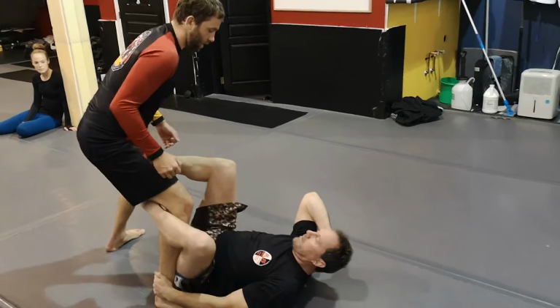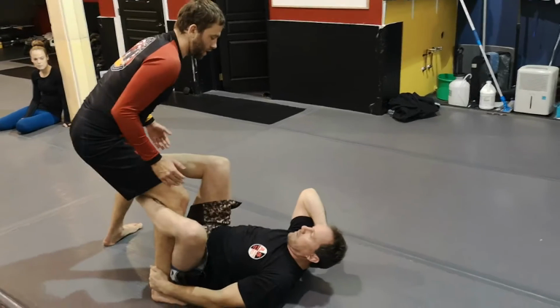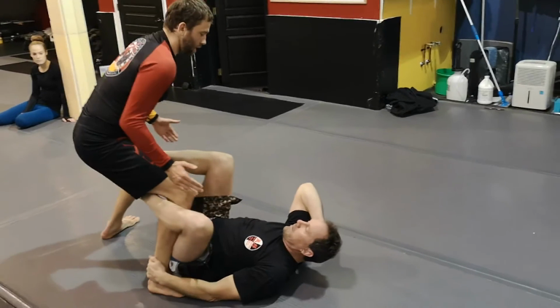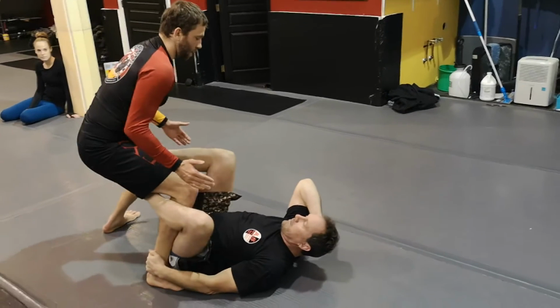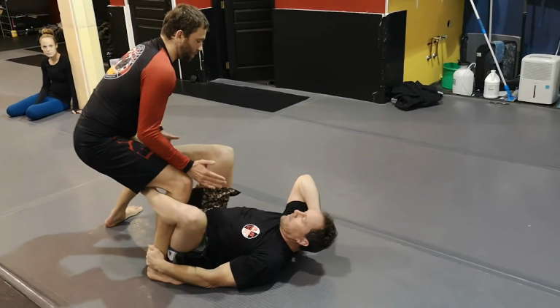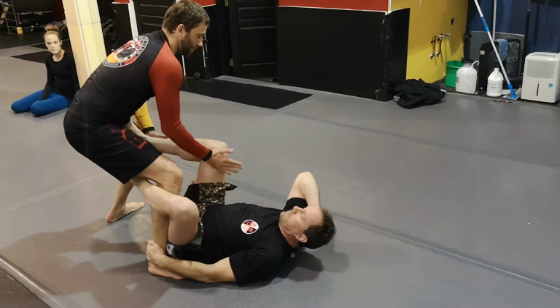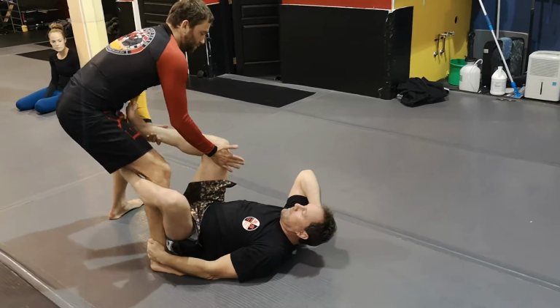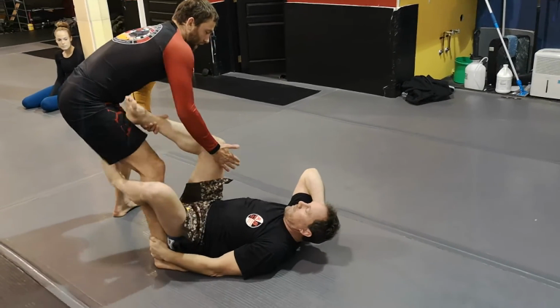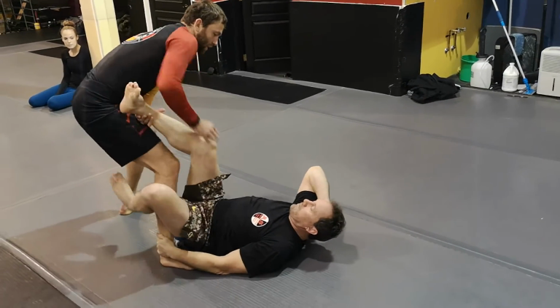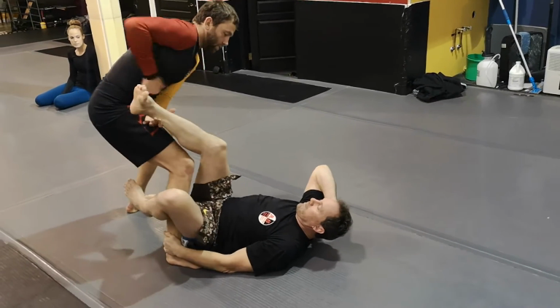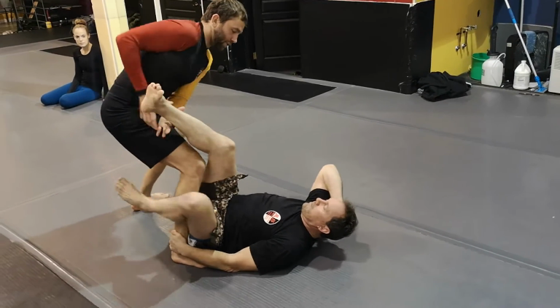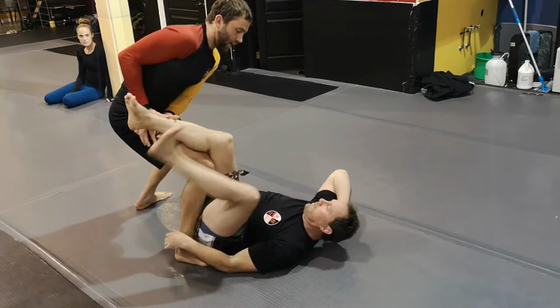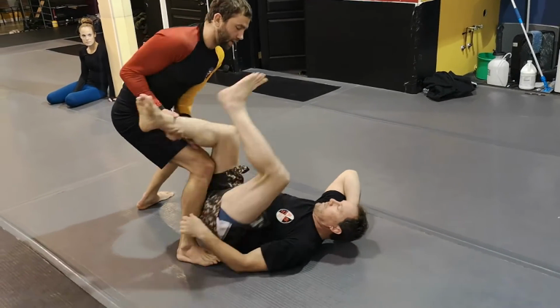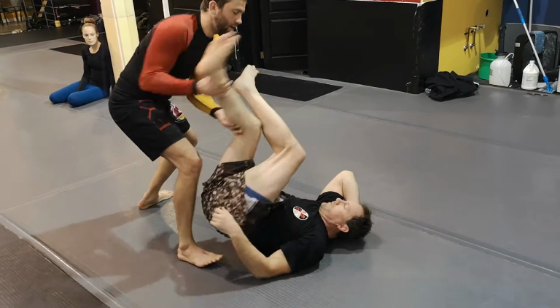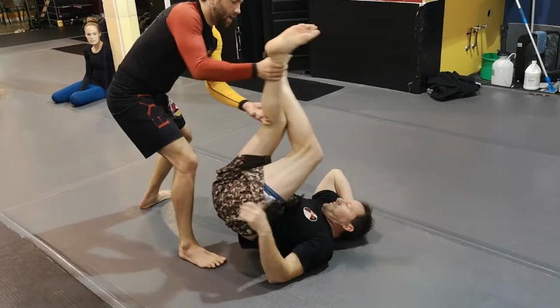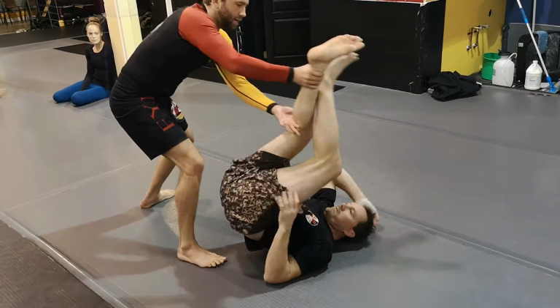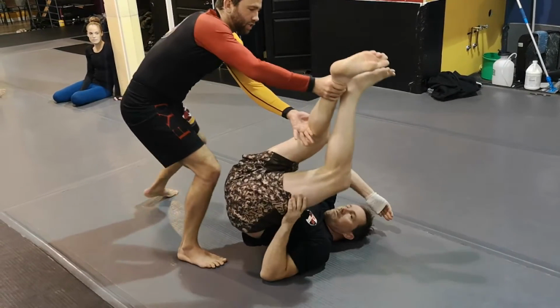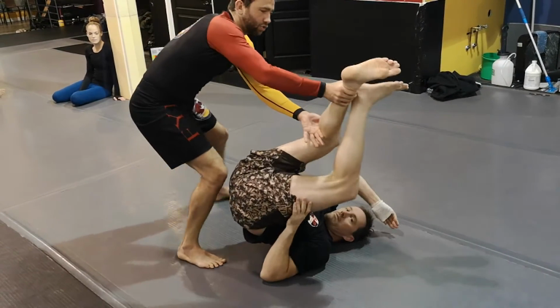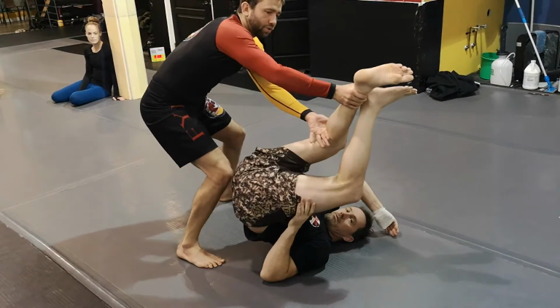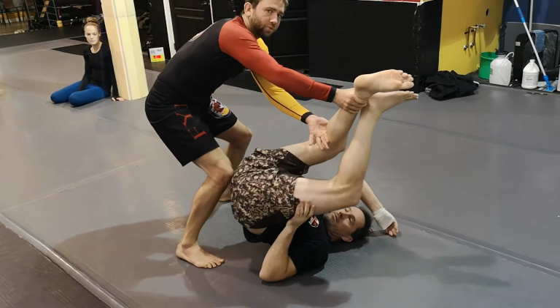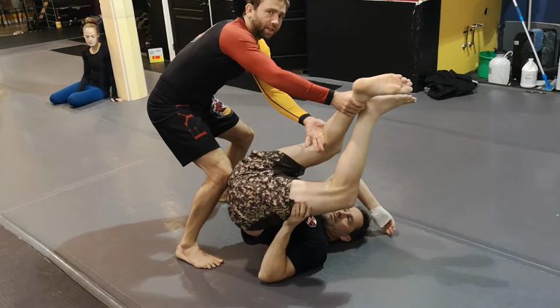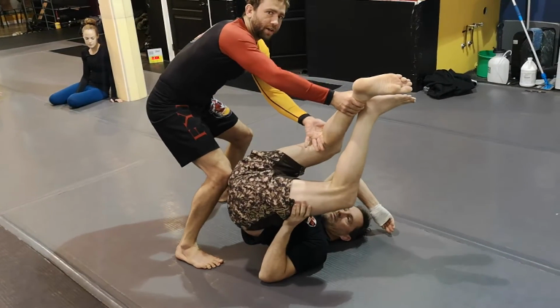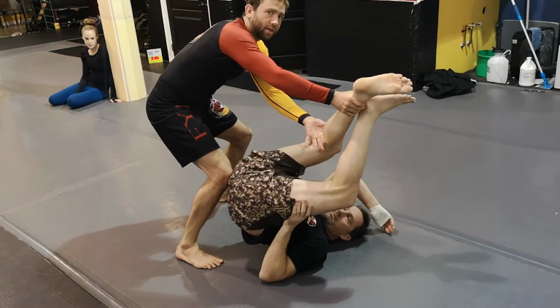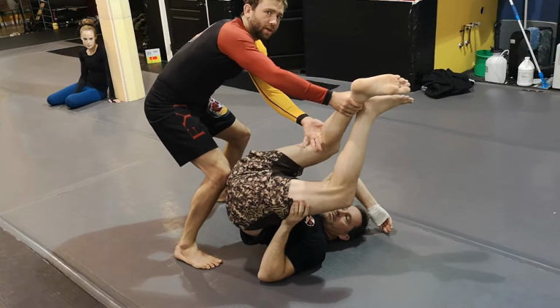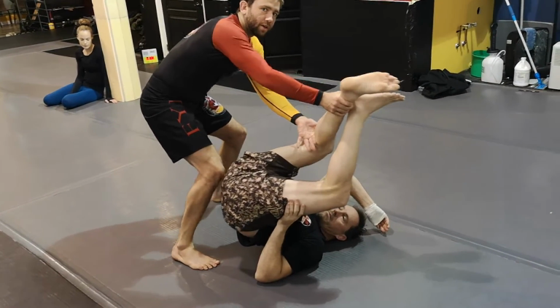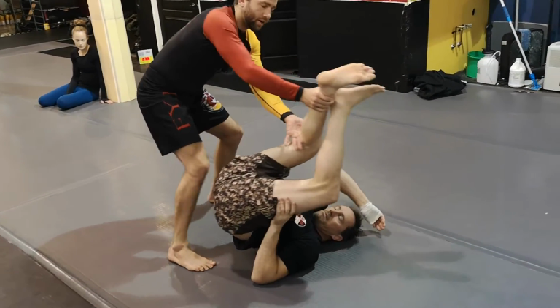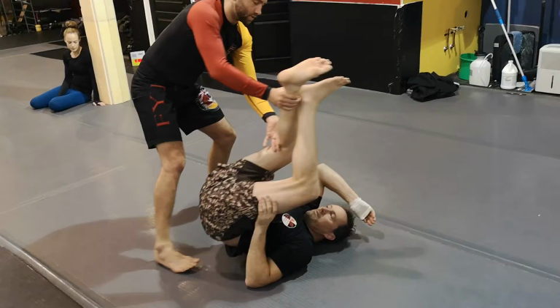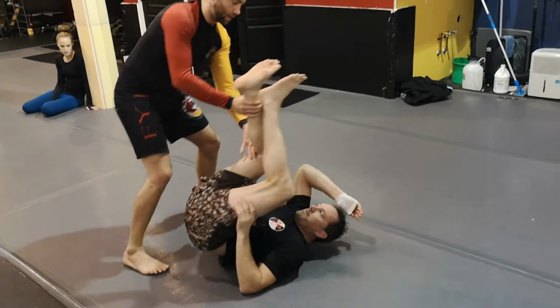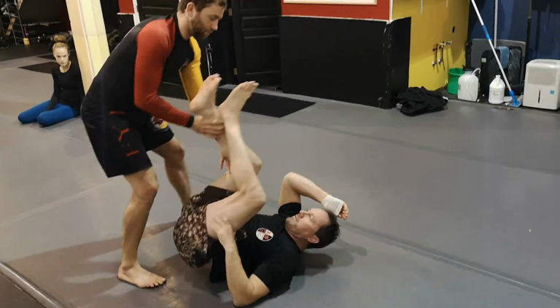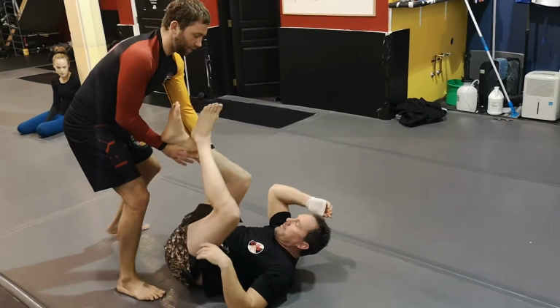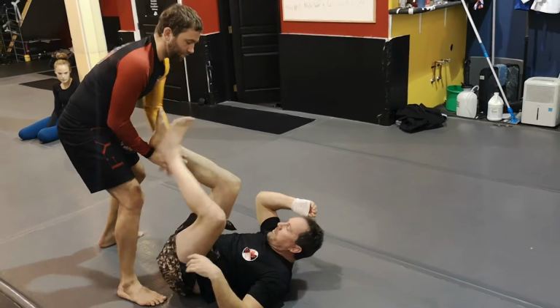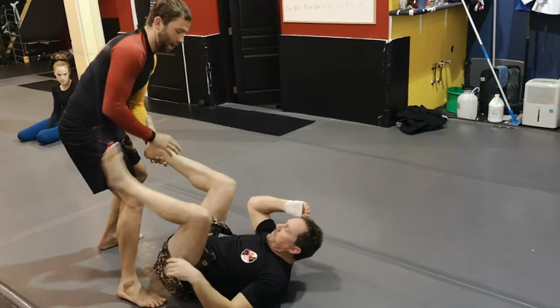I'll do that one more time. Here, I move my hips back, he goes to the high leg, and I just control this one leg. That's option one.